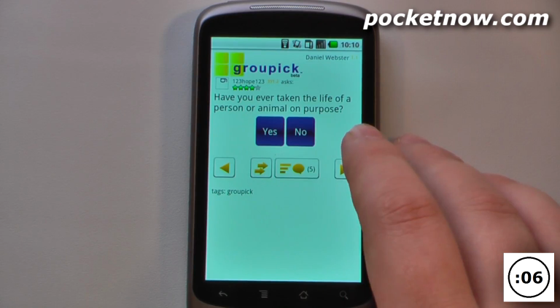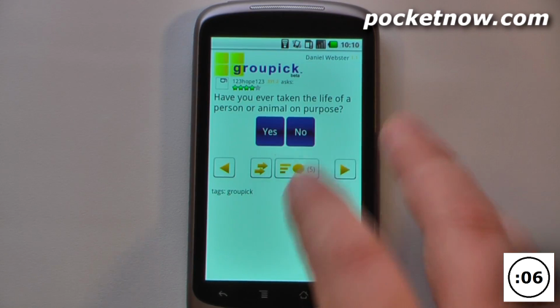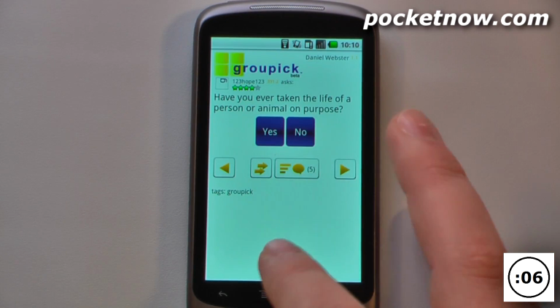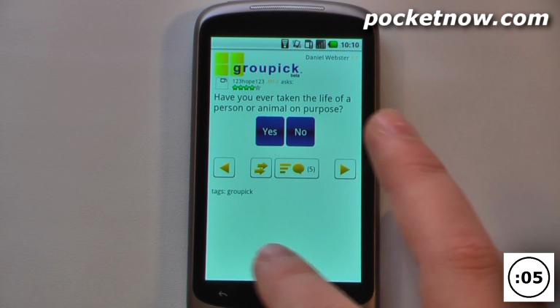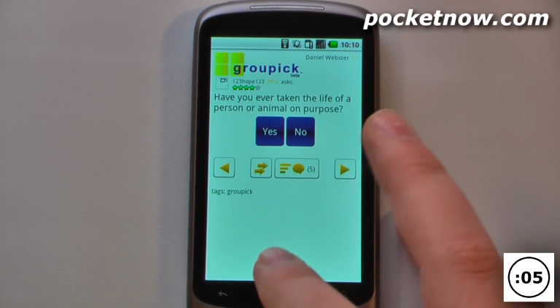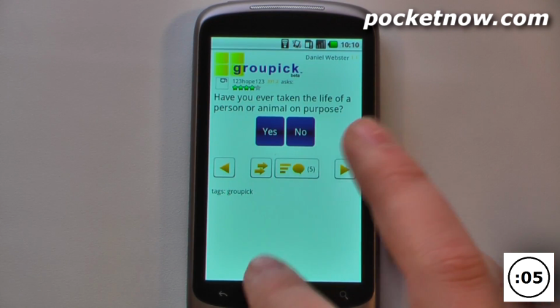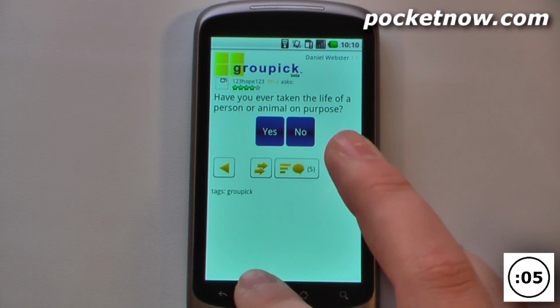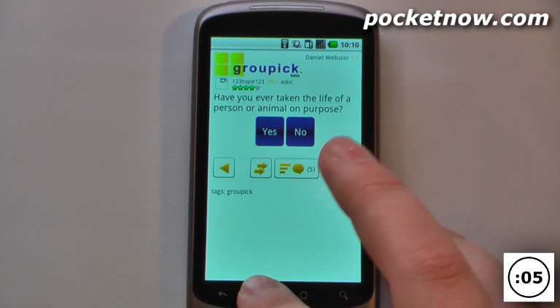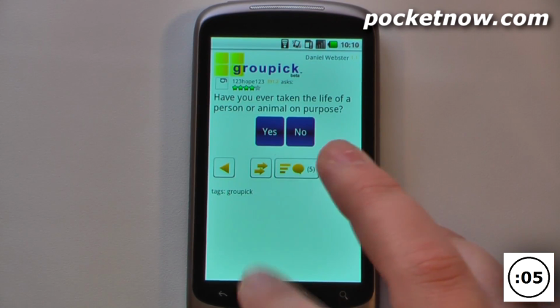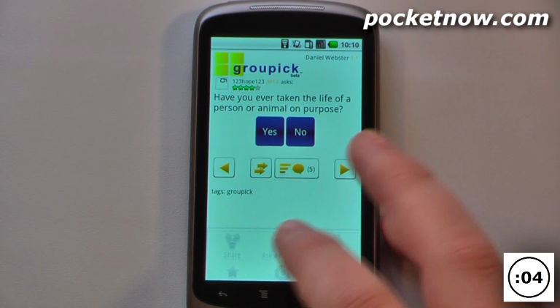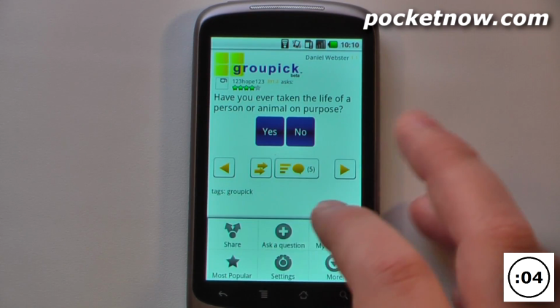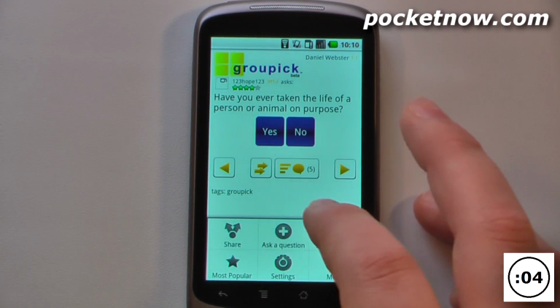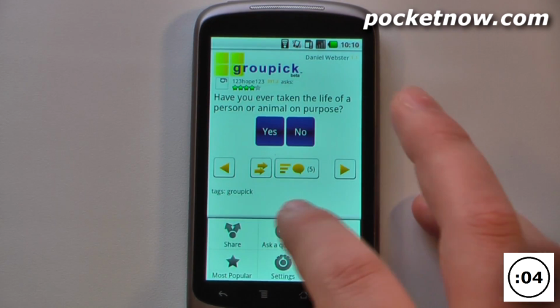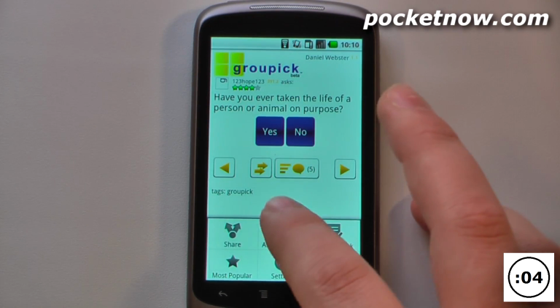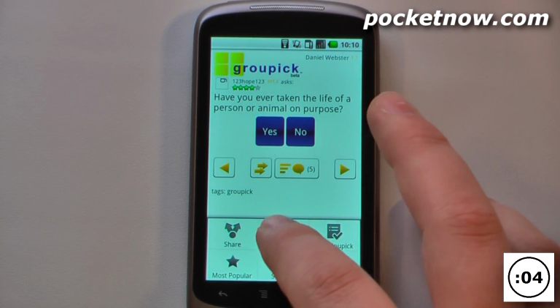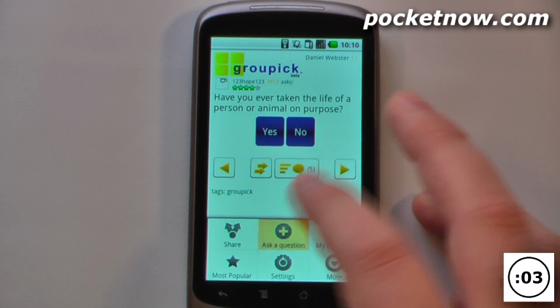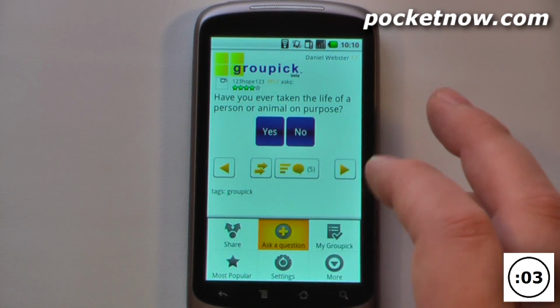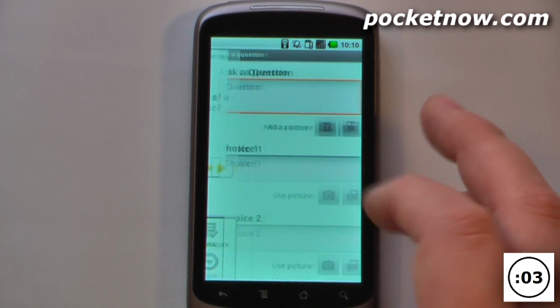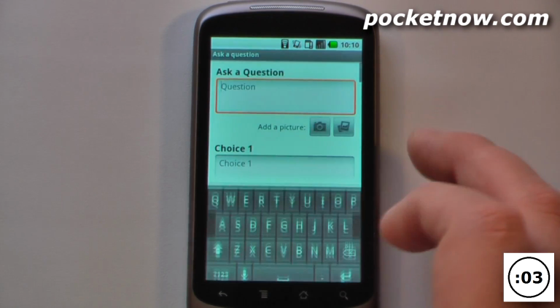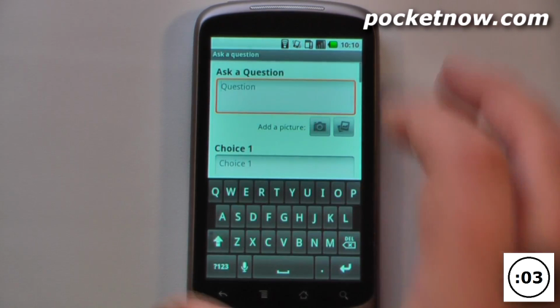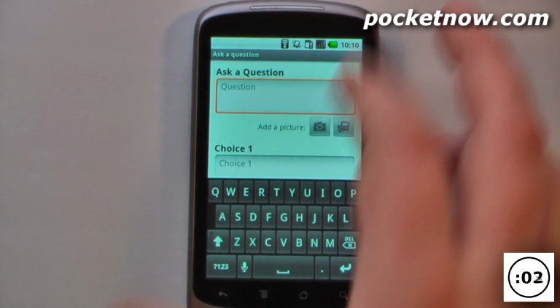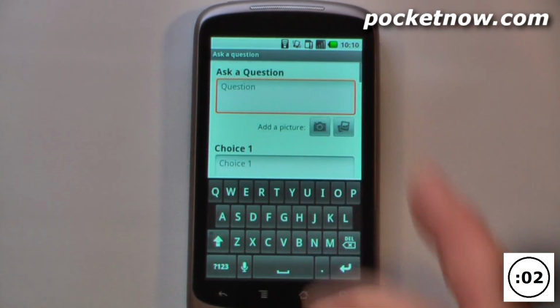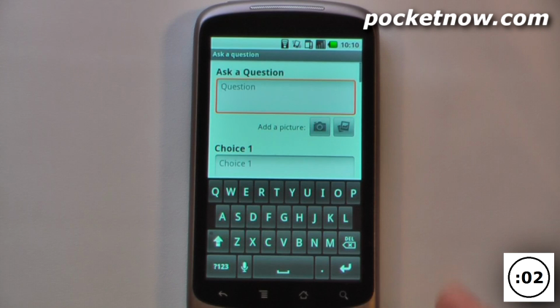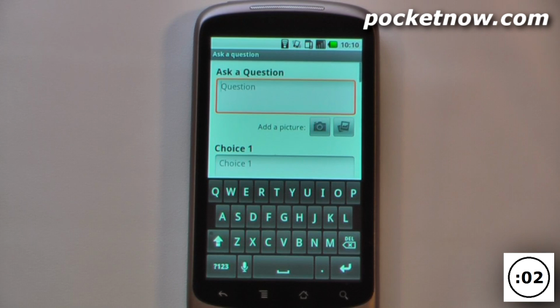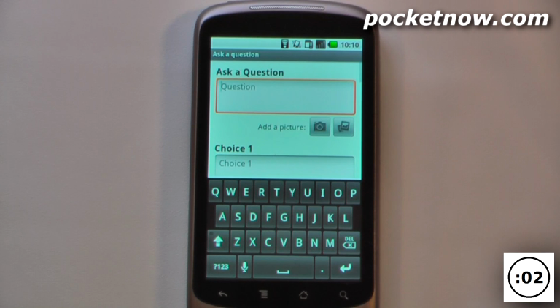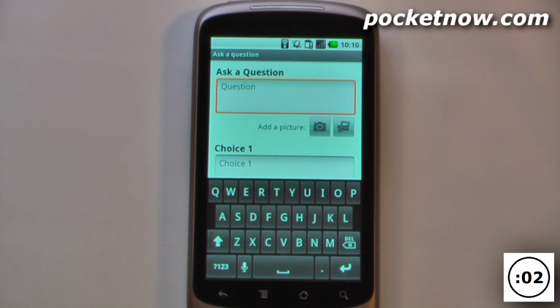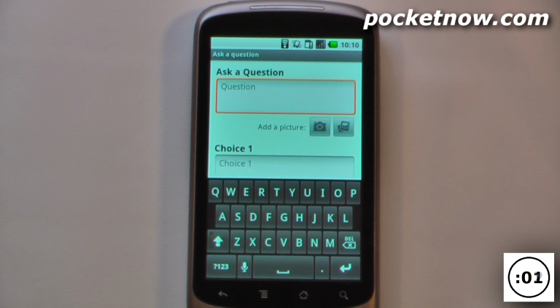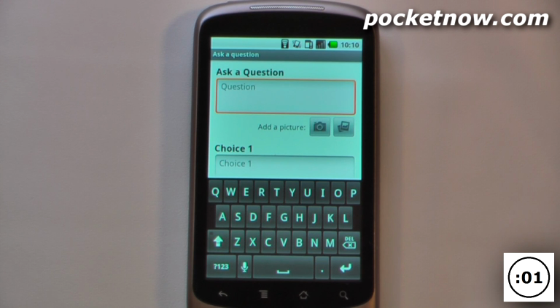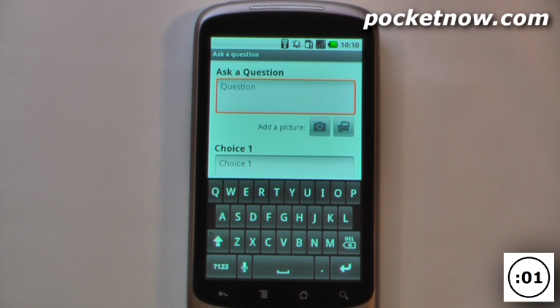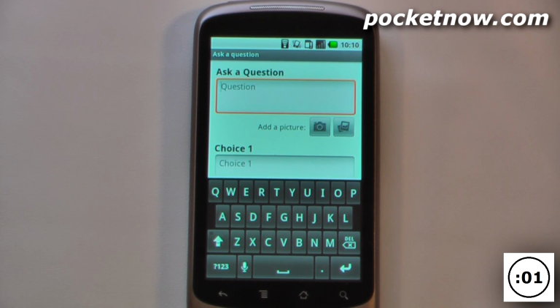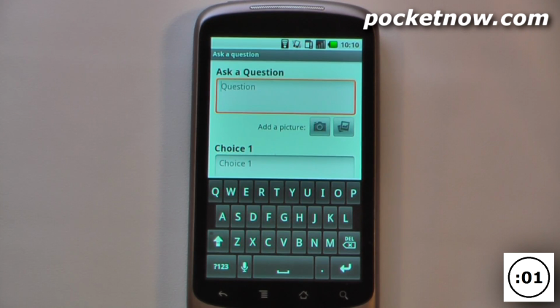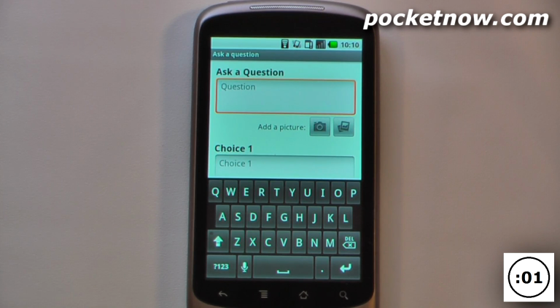And to create our own question, all we have to do is go down to the menu, ask a question, and input all of our answers and choices.